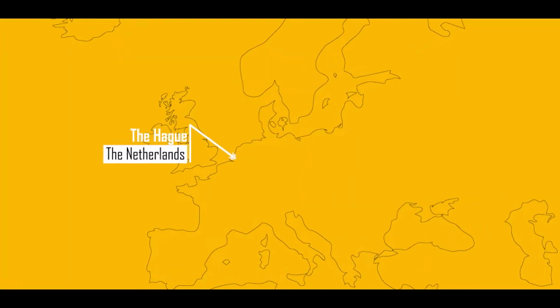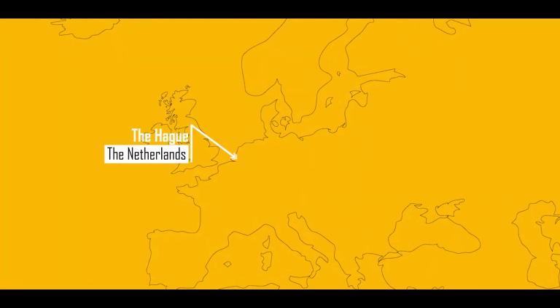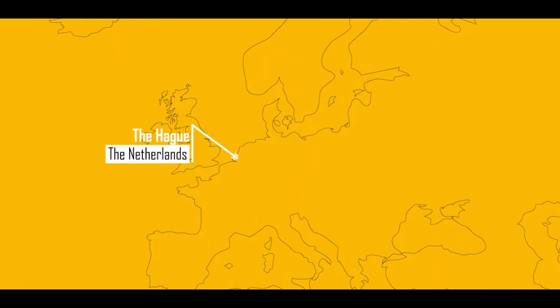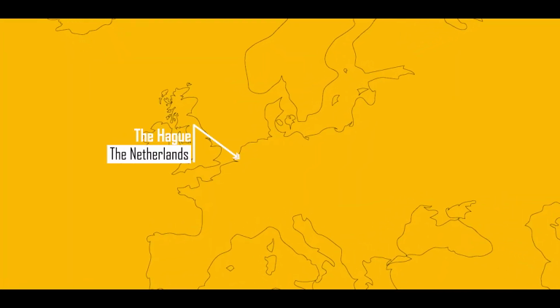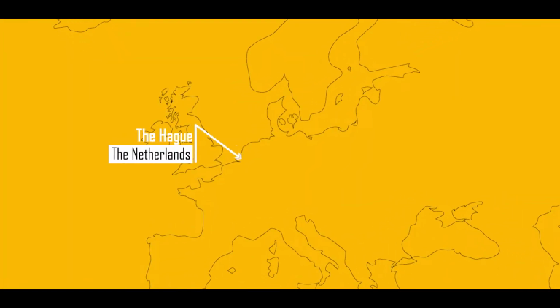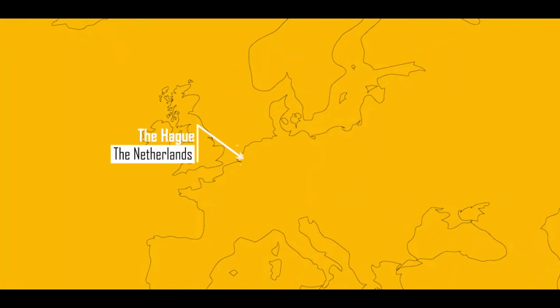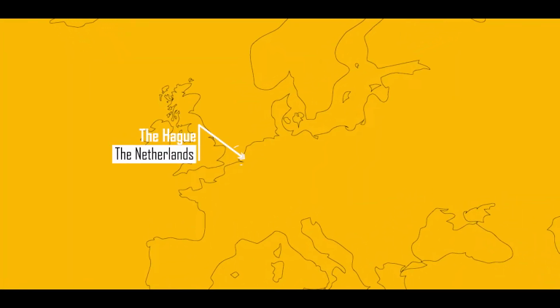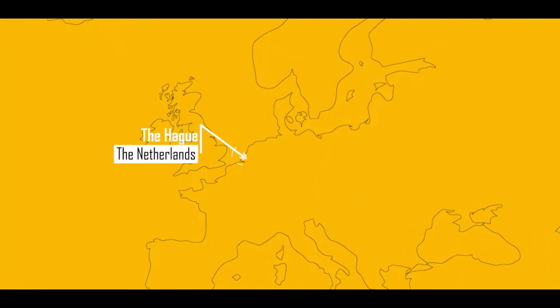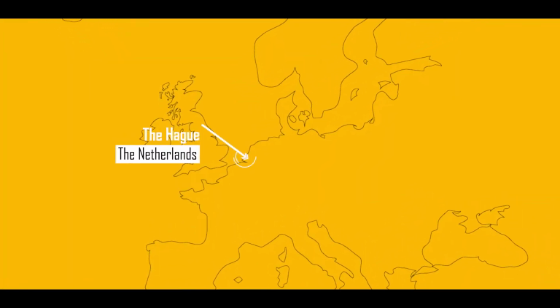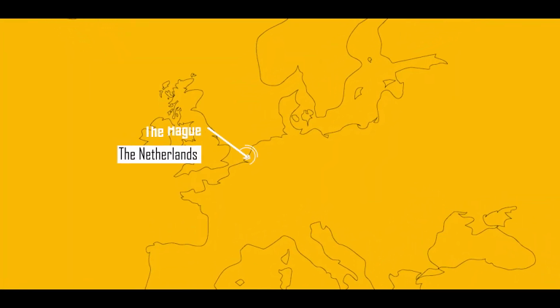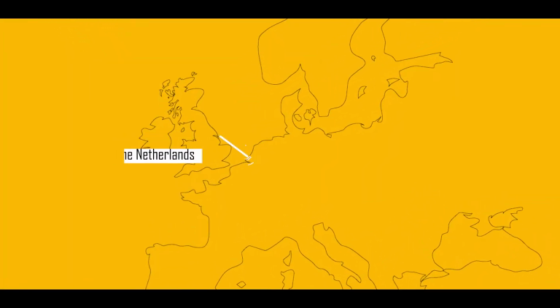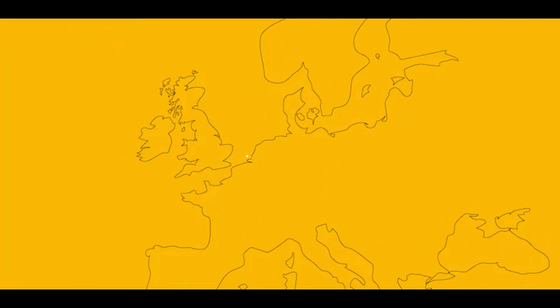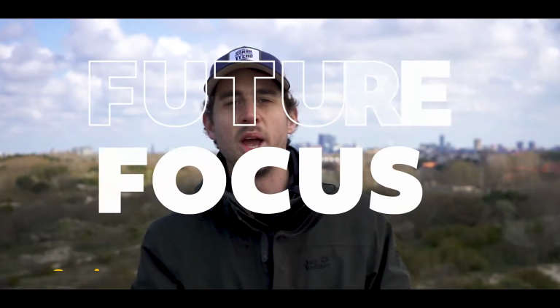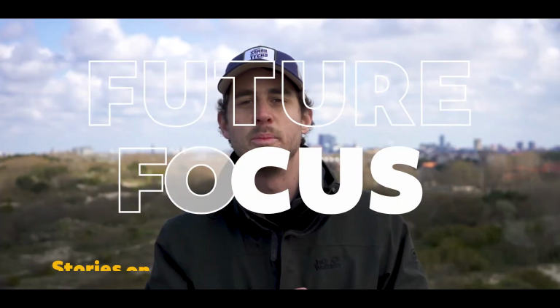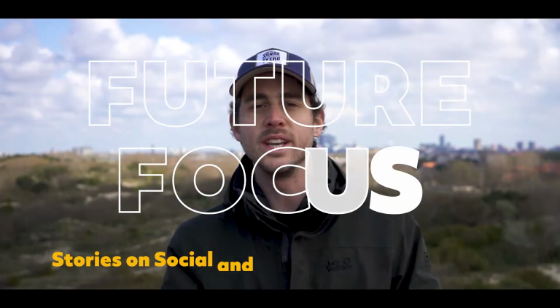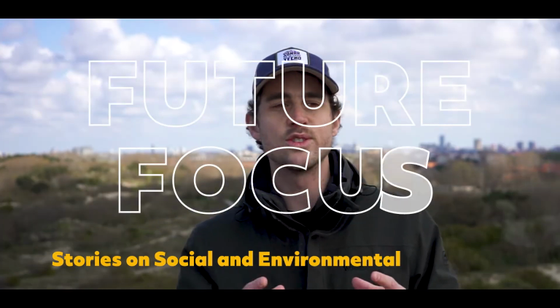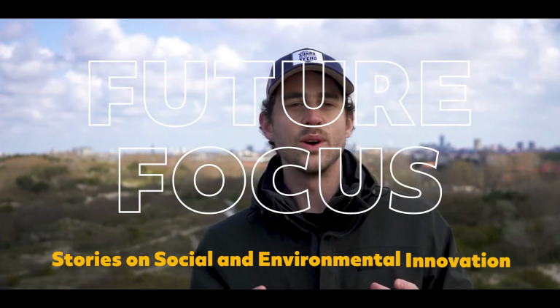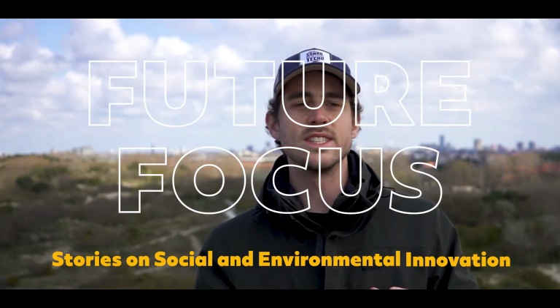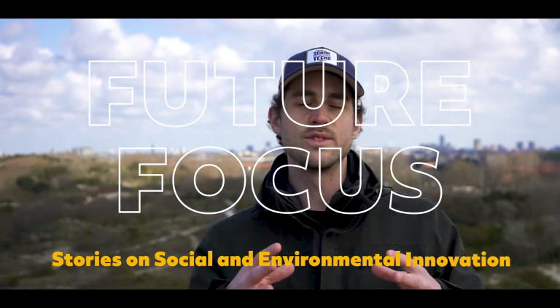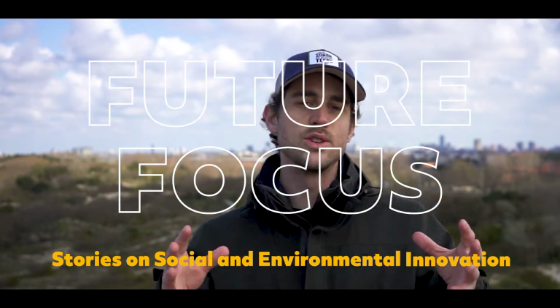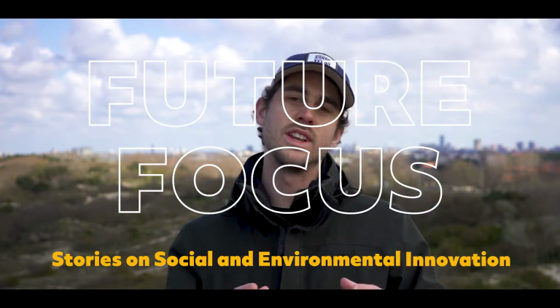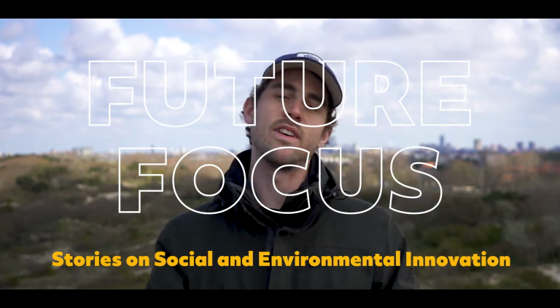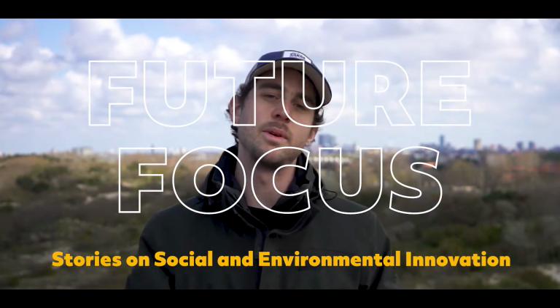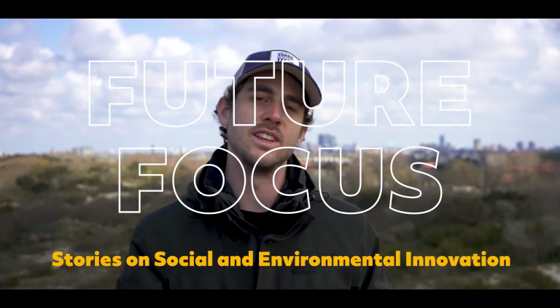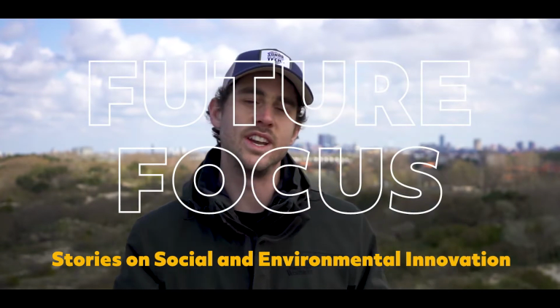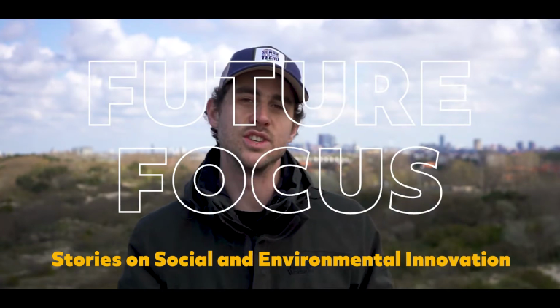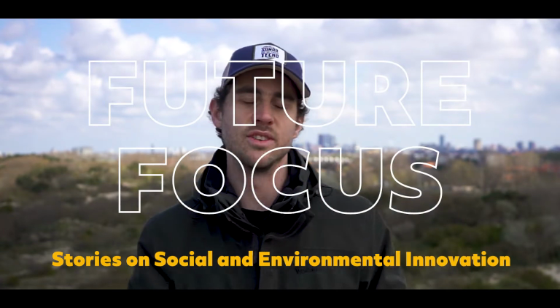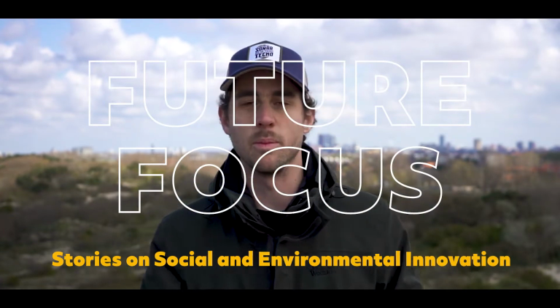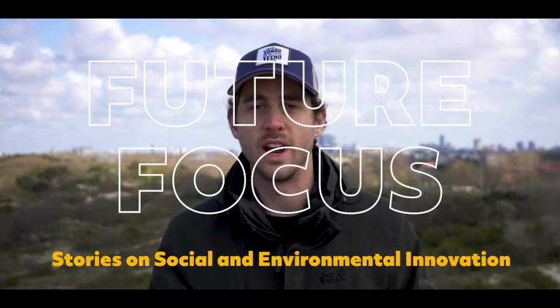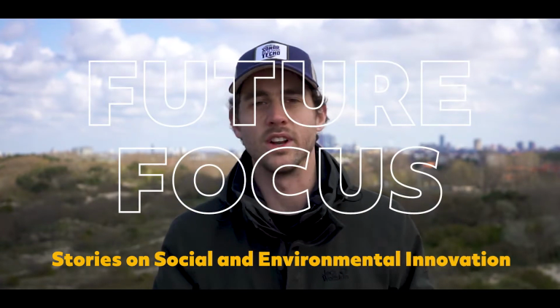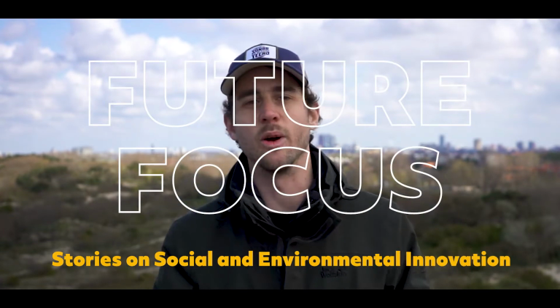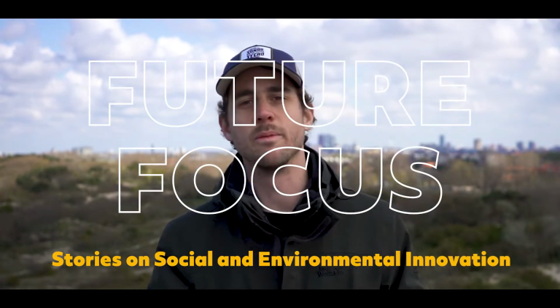Welcome to another episode of Future Focus, bringing you stories of social and environmental innovation from around the globe.